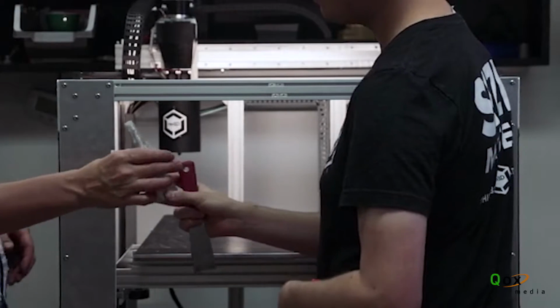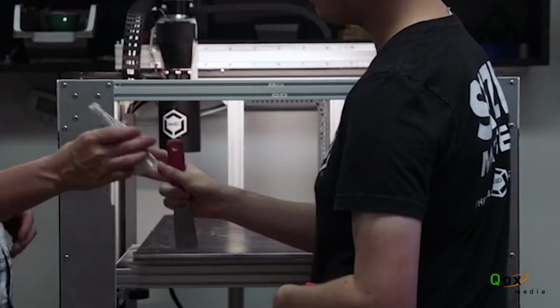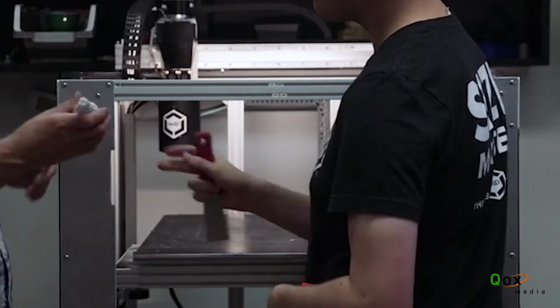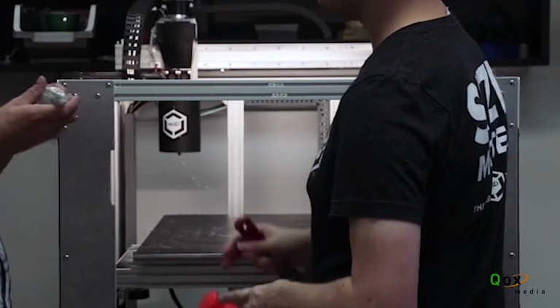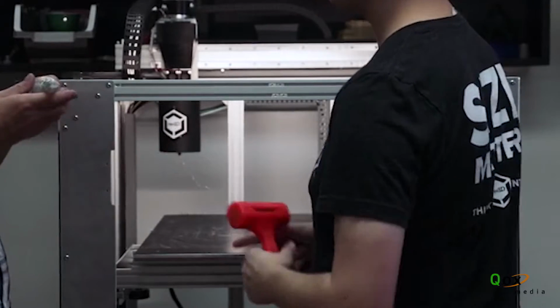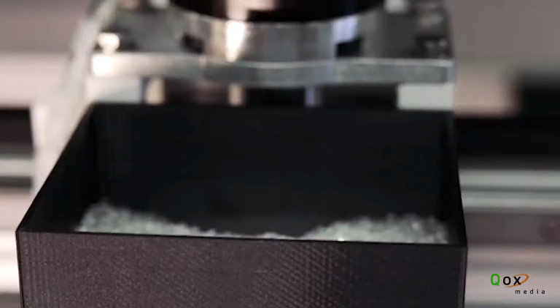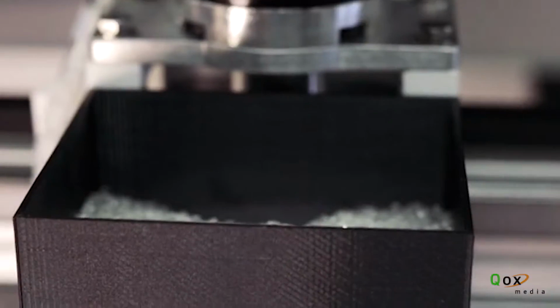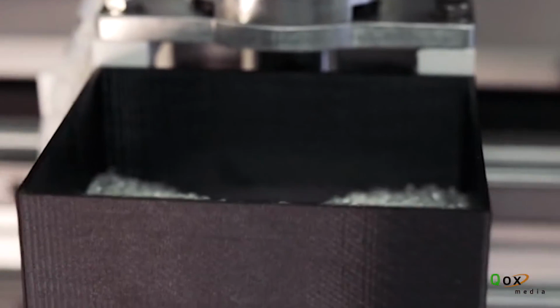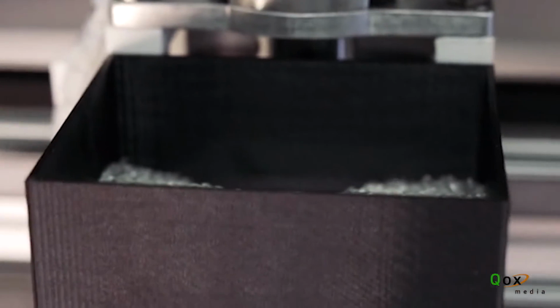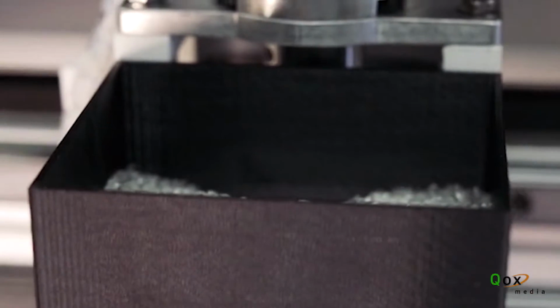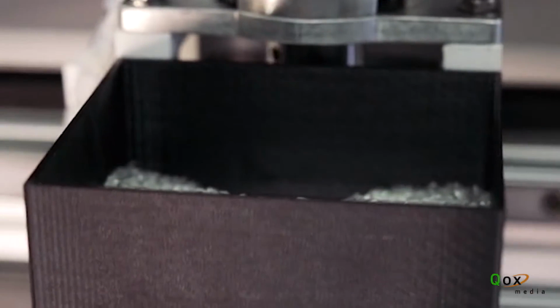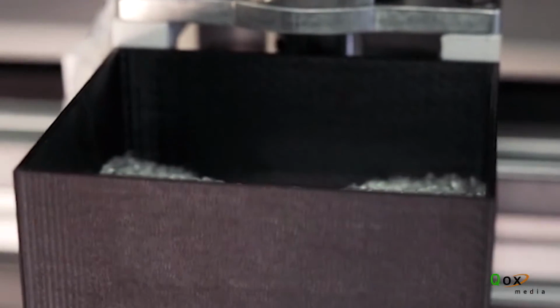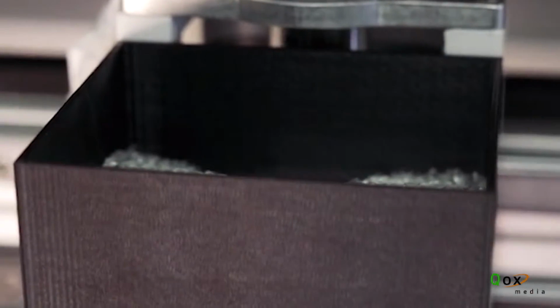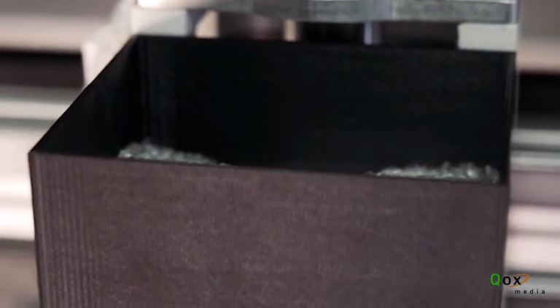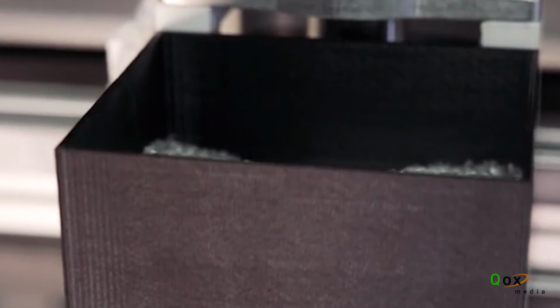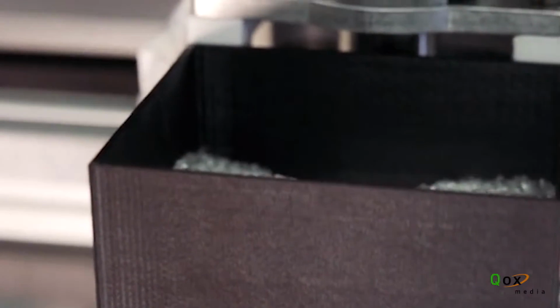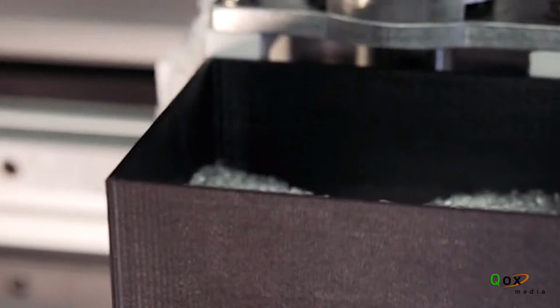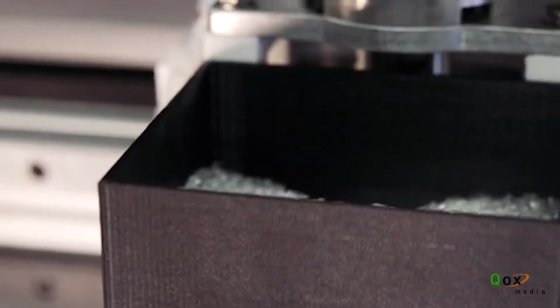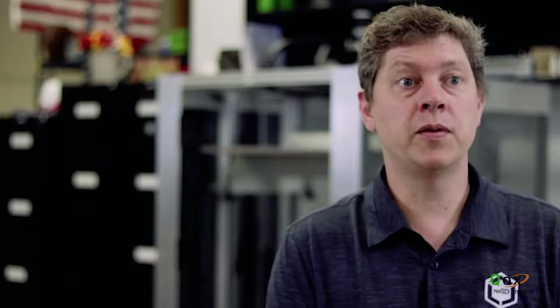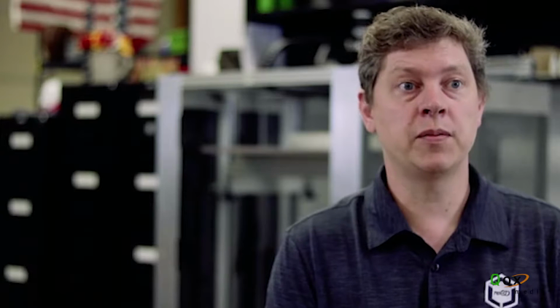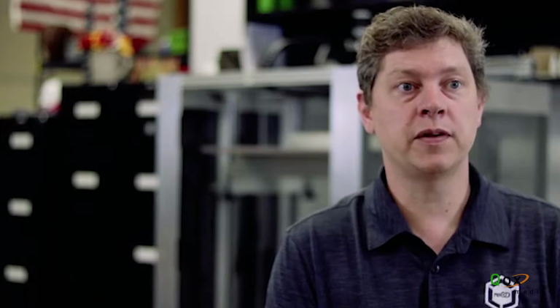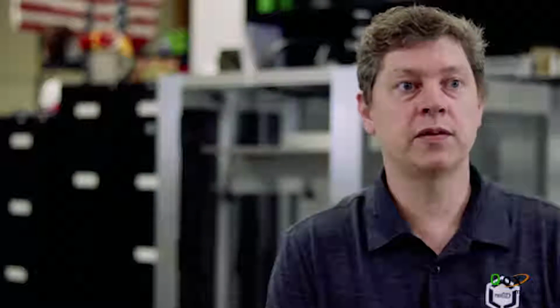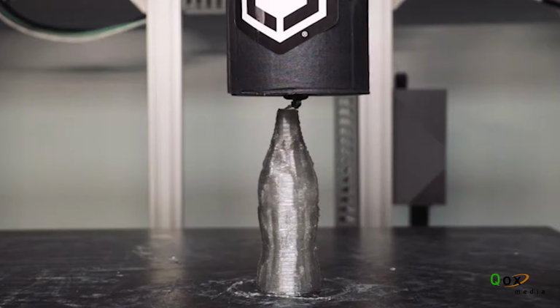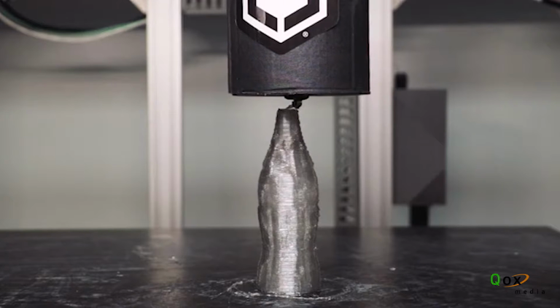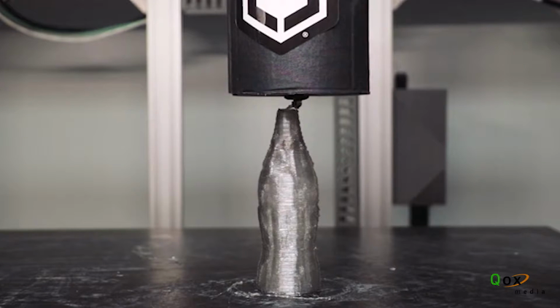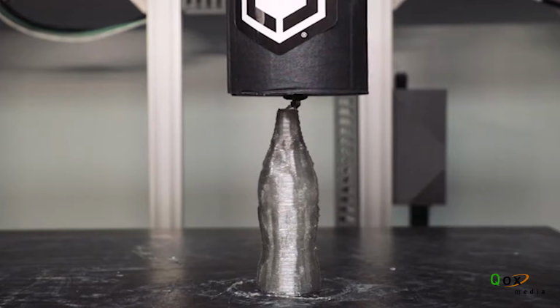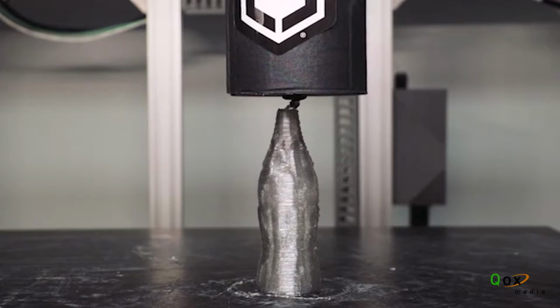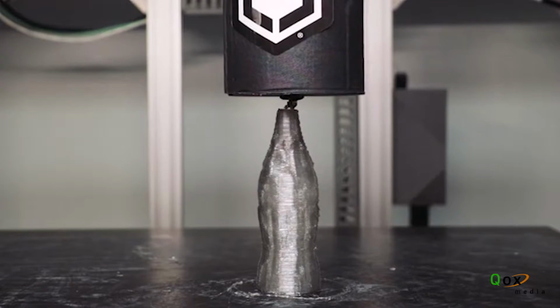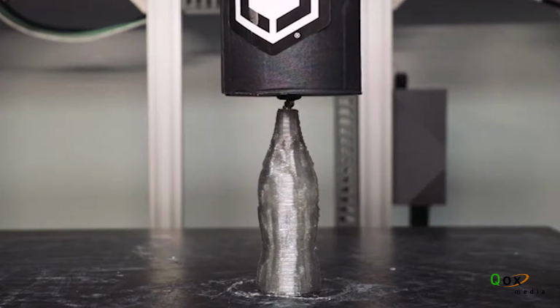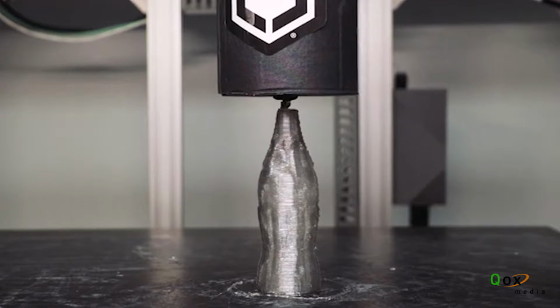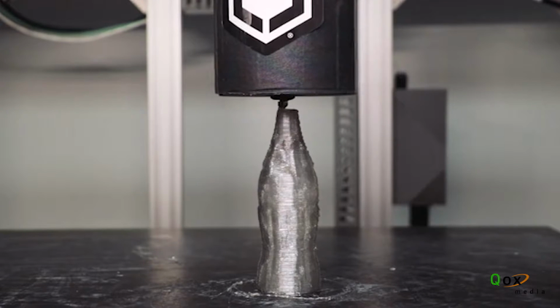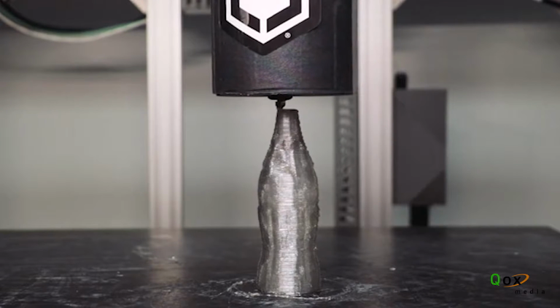The pellet printer is a functioning unit, and it's functioning well. It's very promising. We've got some beautiful looking prints on it.